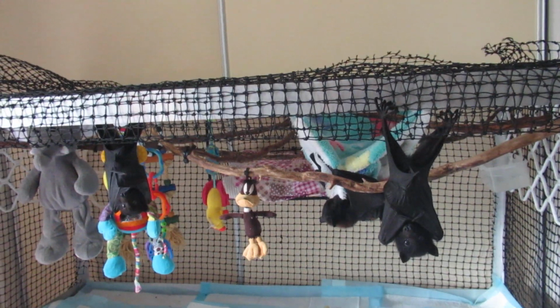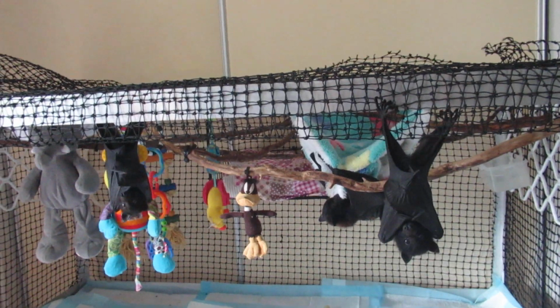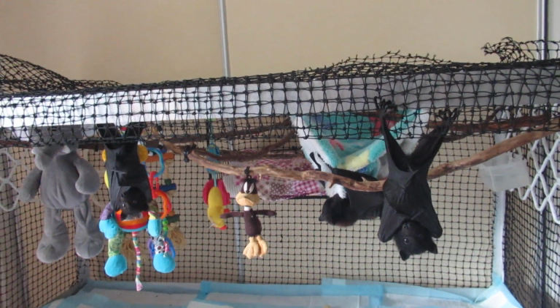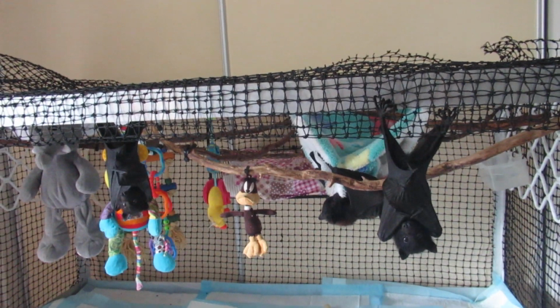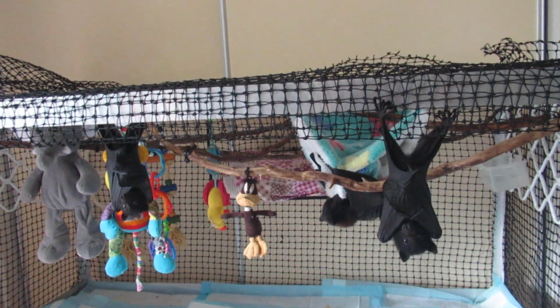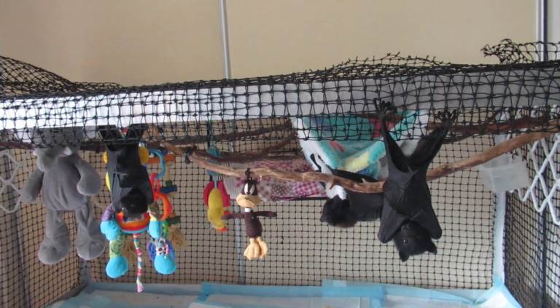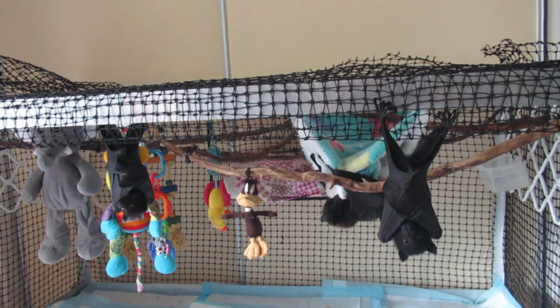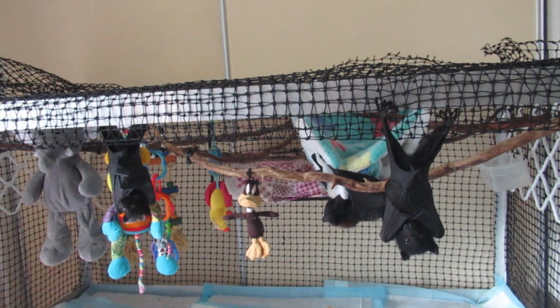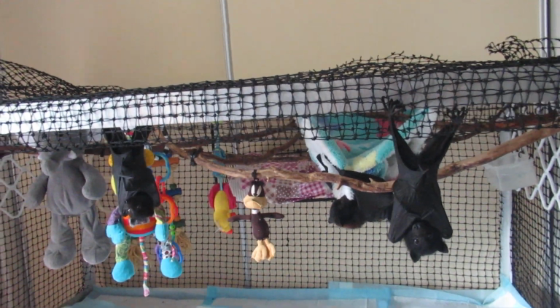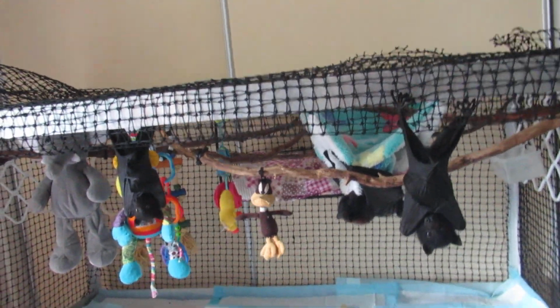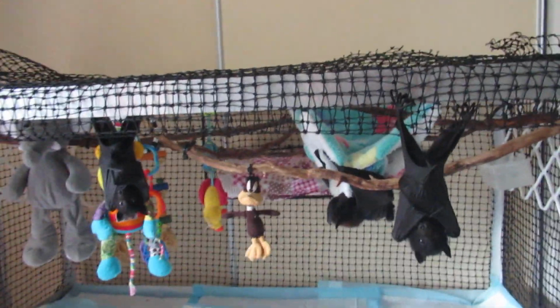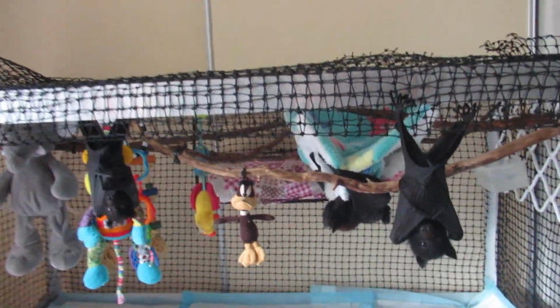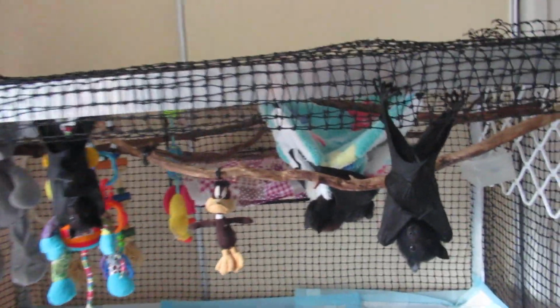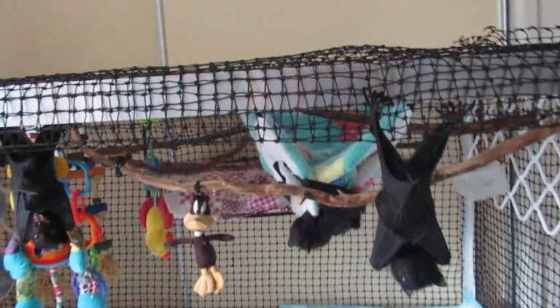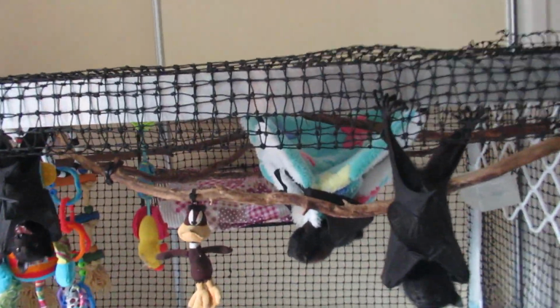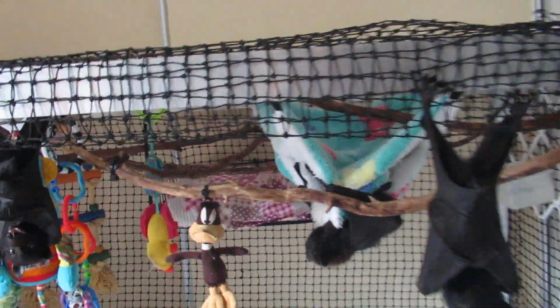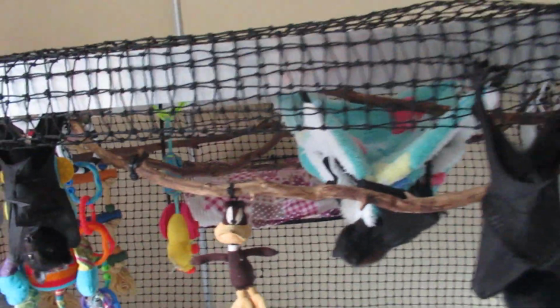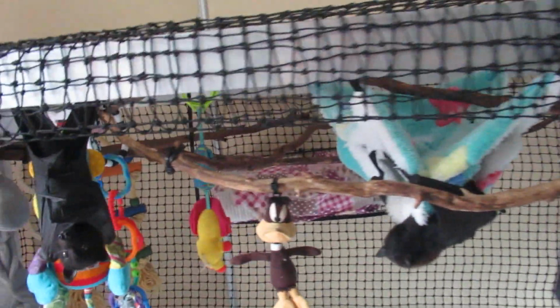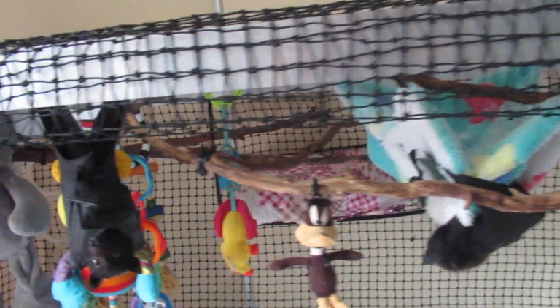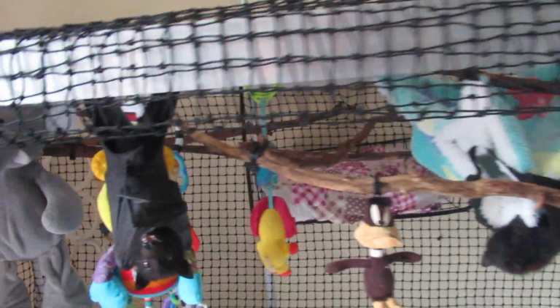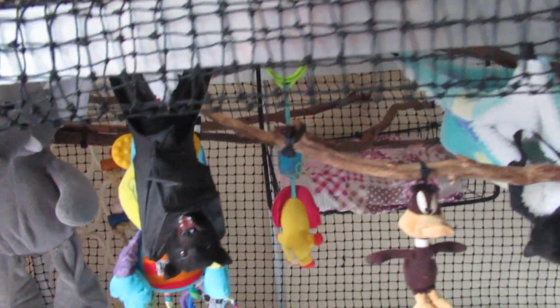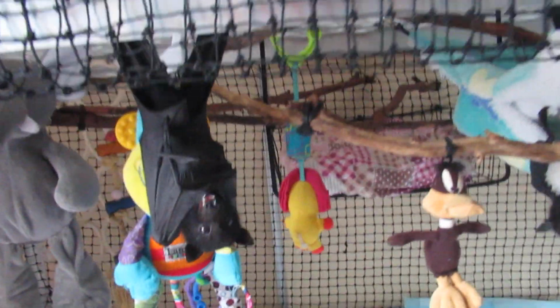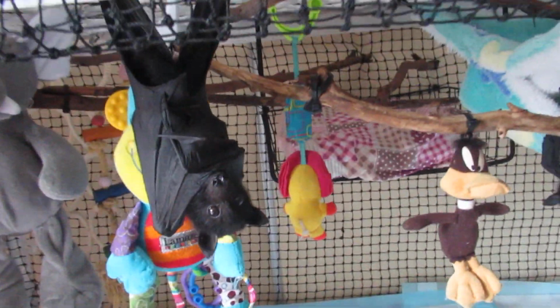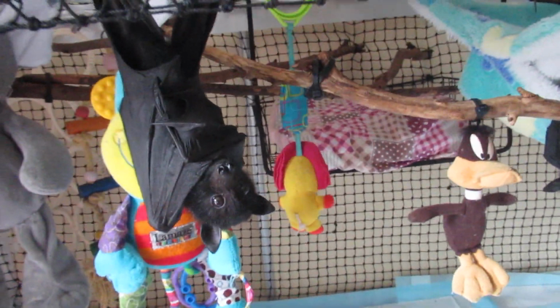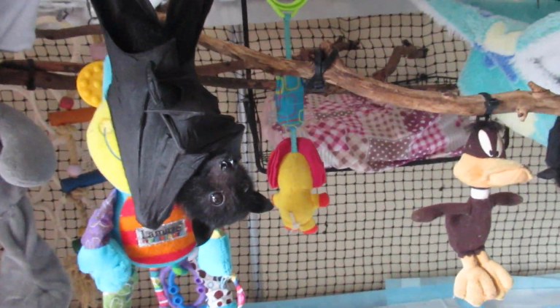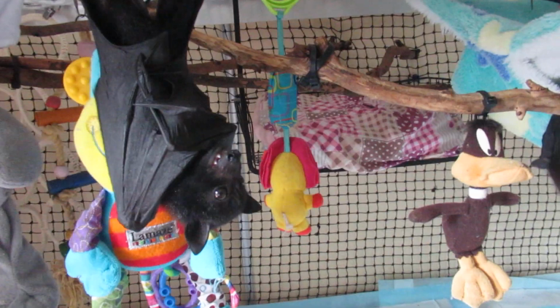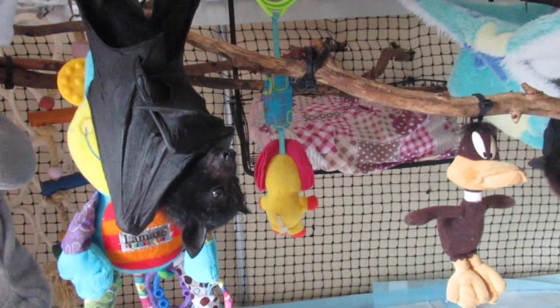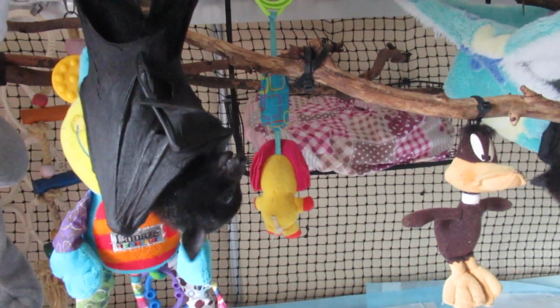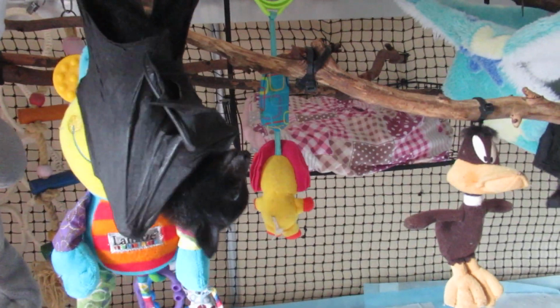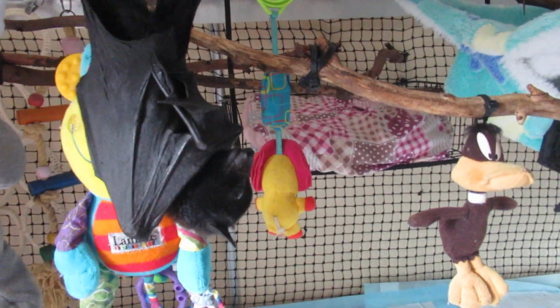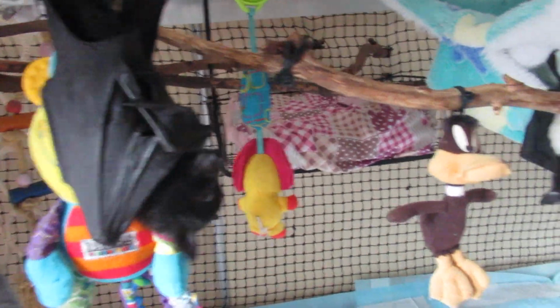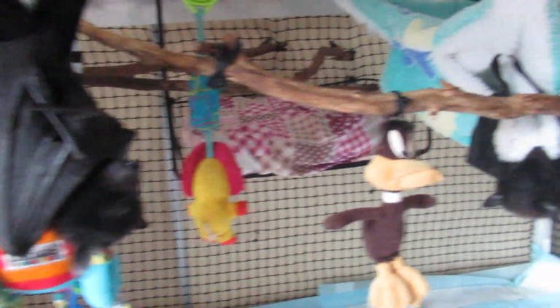We're having some really wet weather at the moment, so the baby is staying in their playpen today.